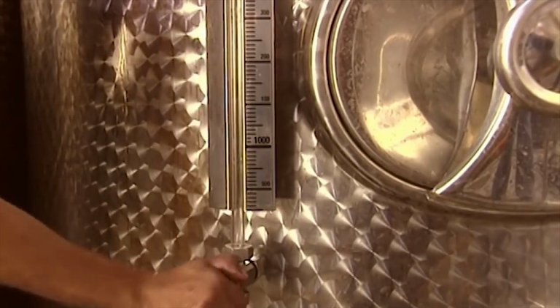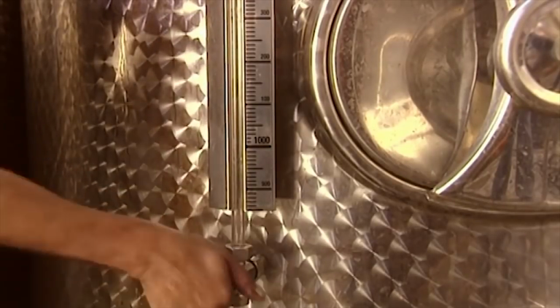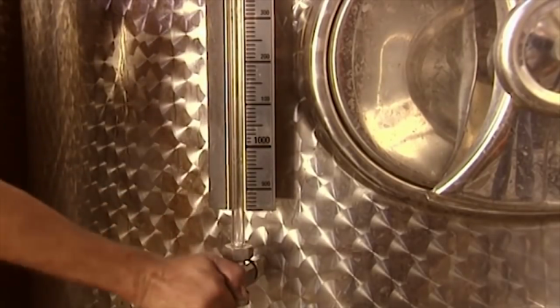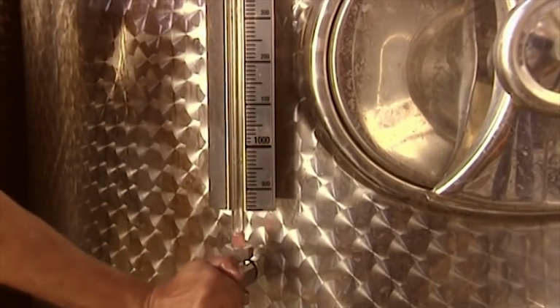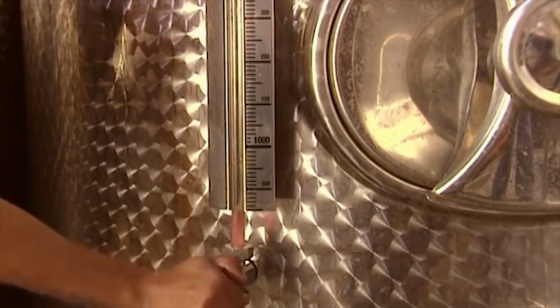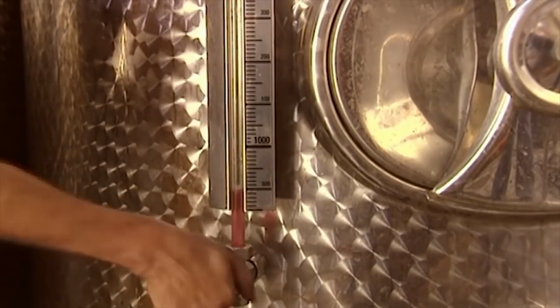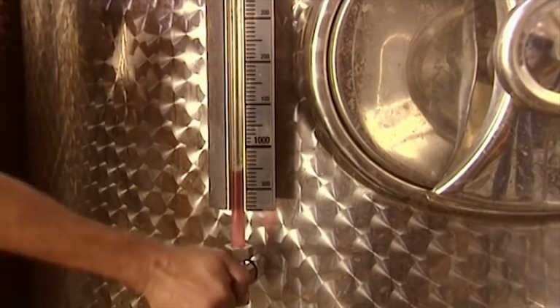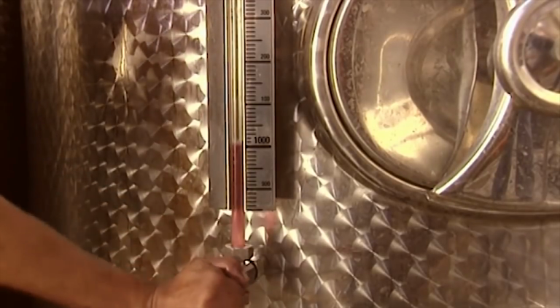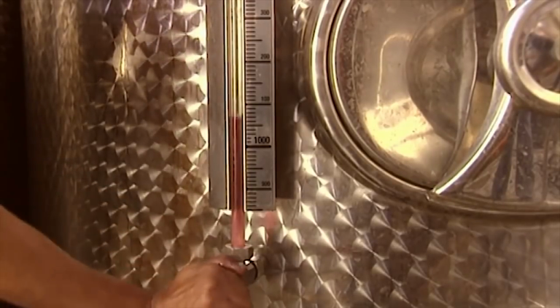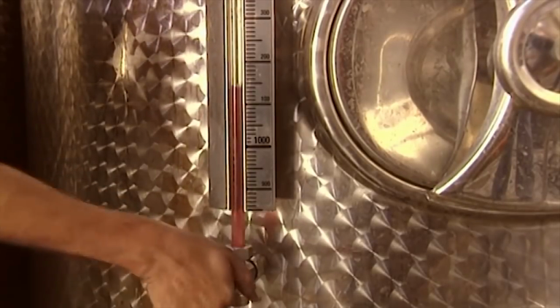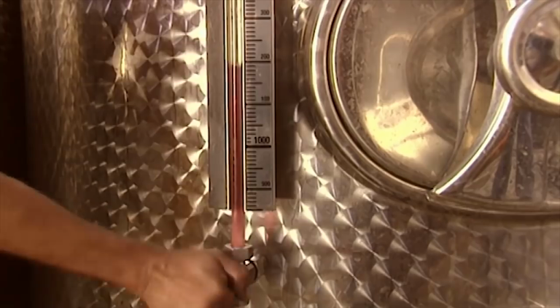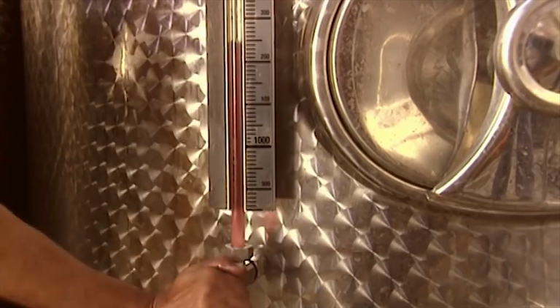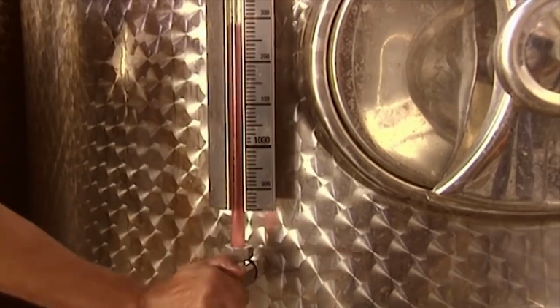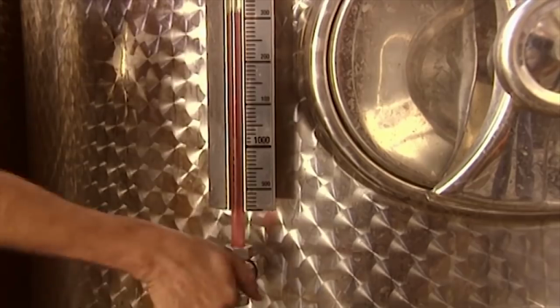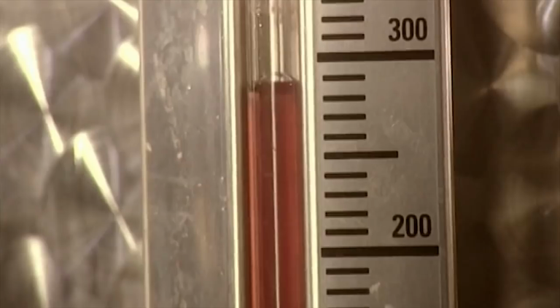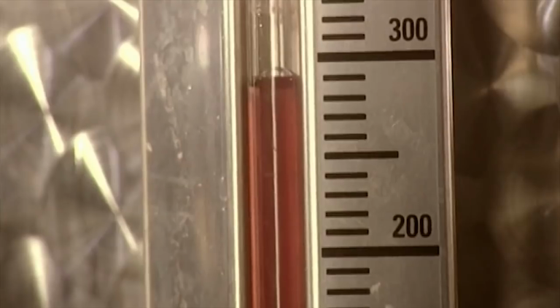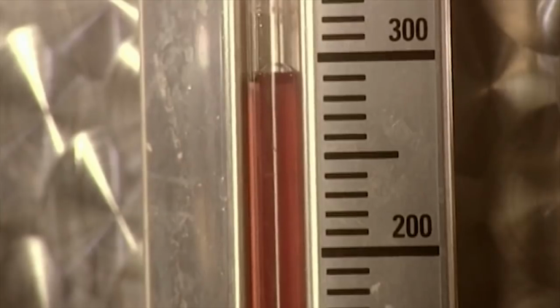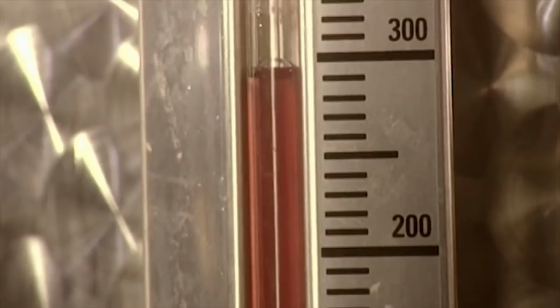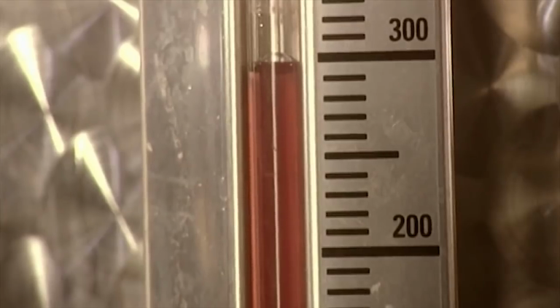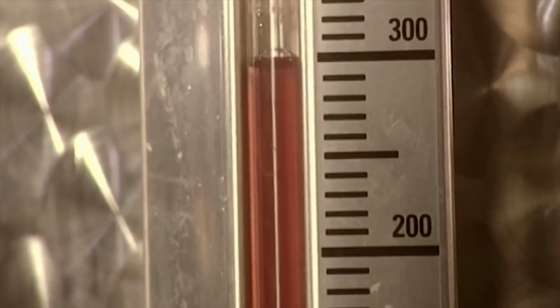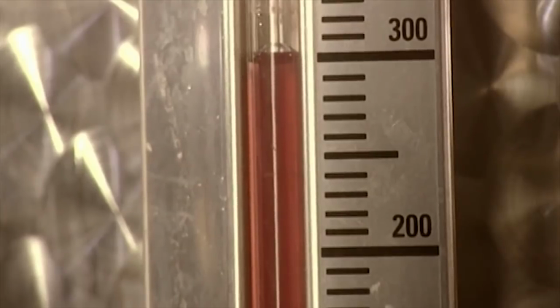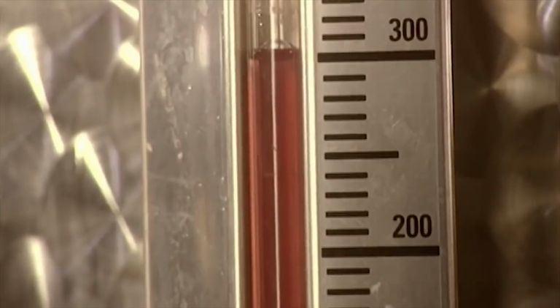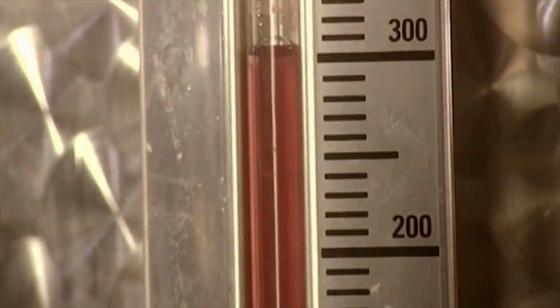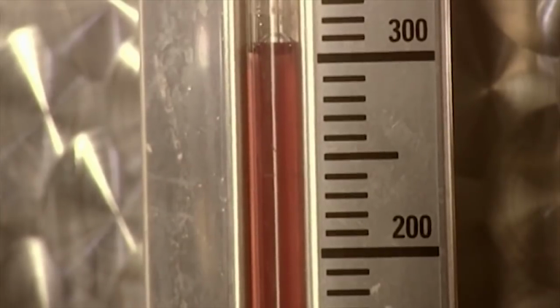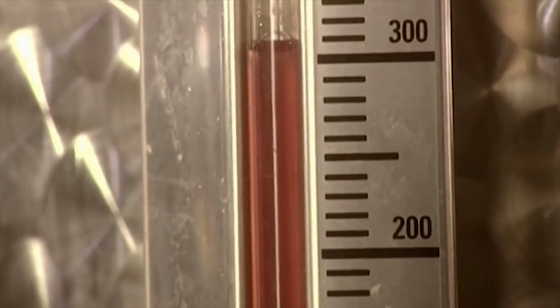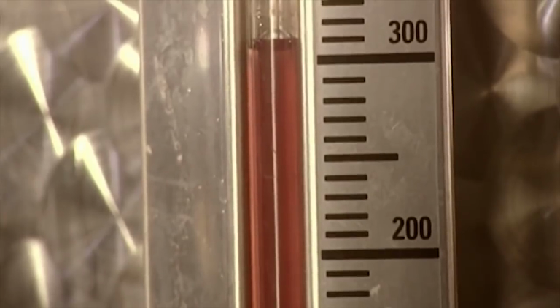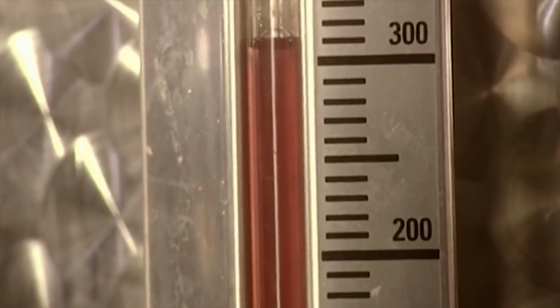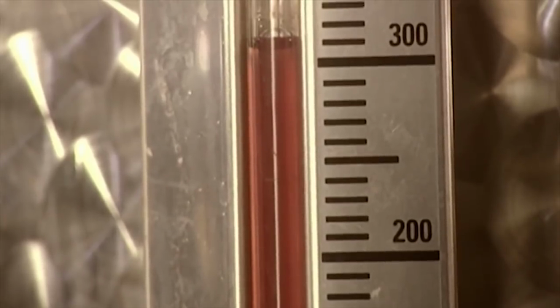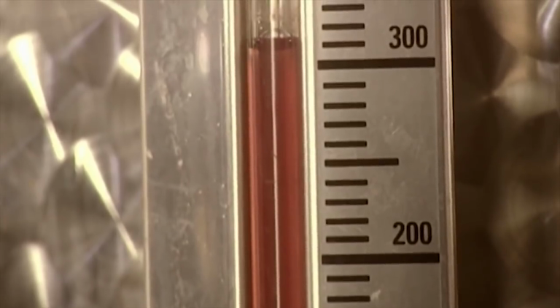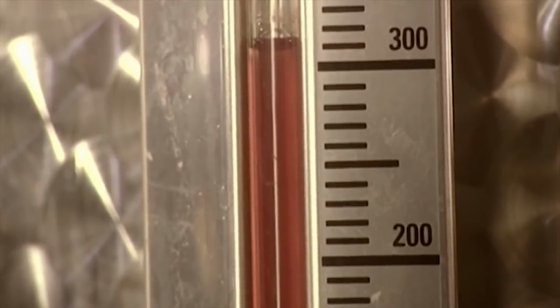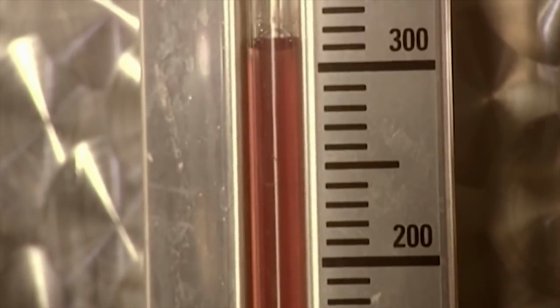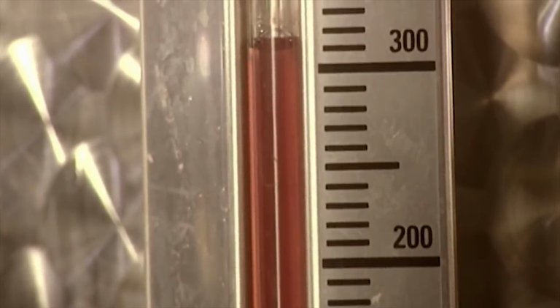Rosé wine crosses the boundaries. It's made with red grapes, but fermented slowly, like white wine.